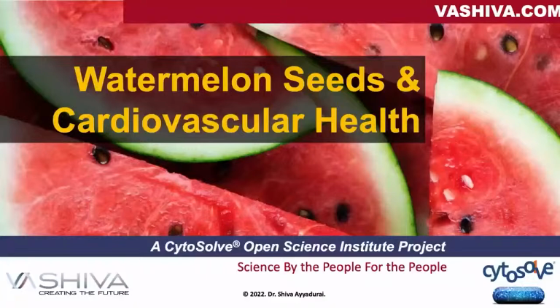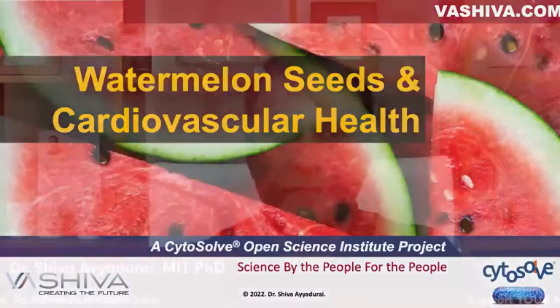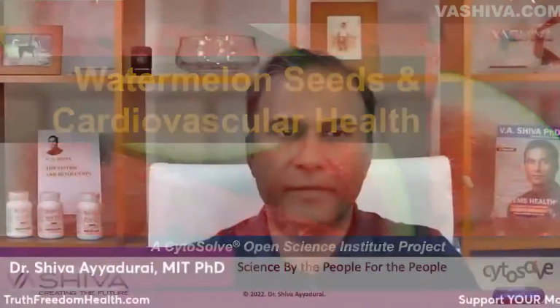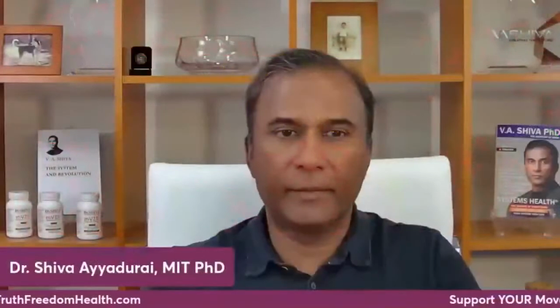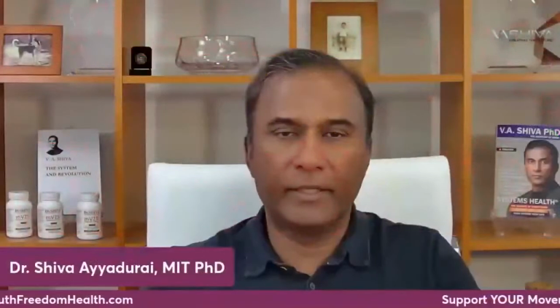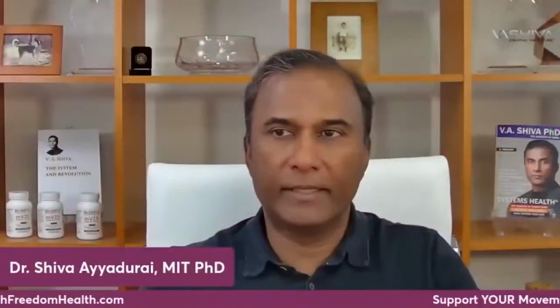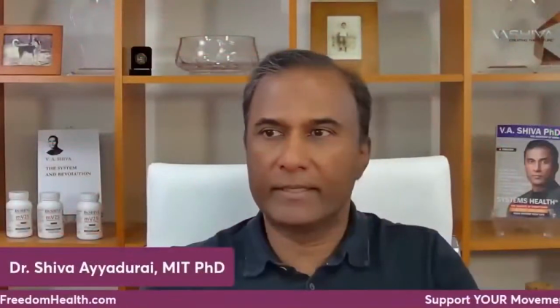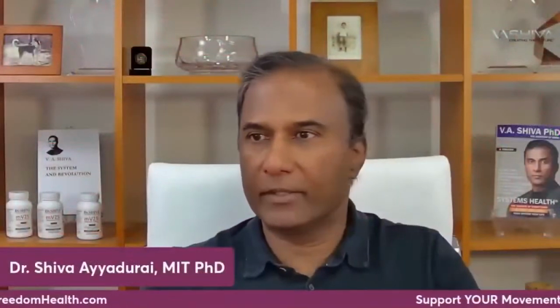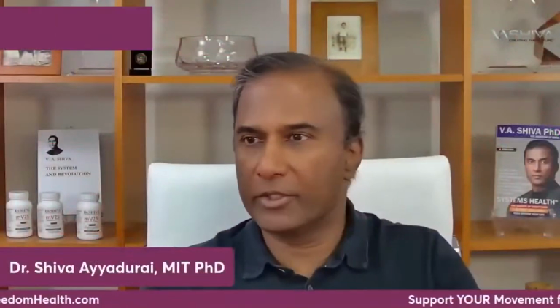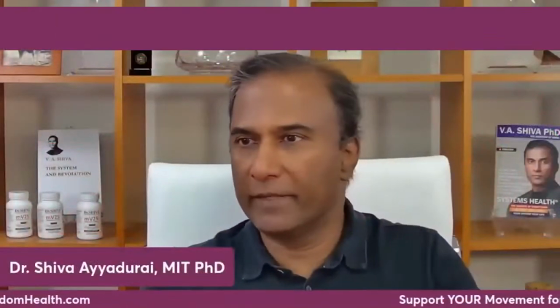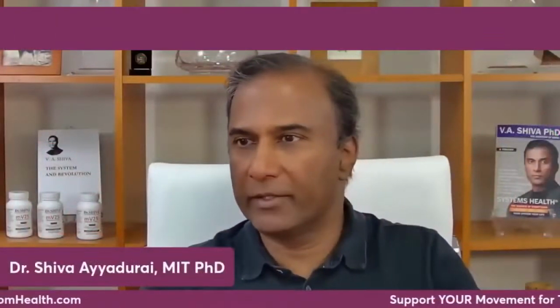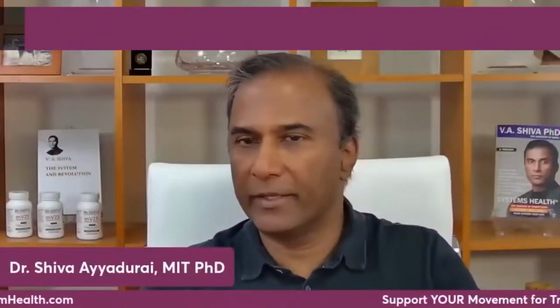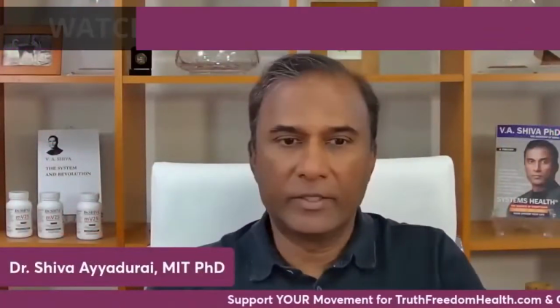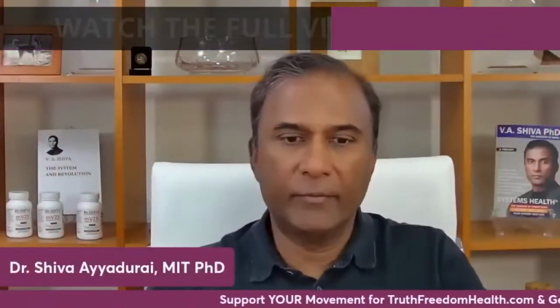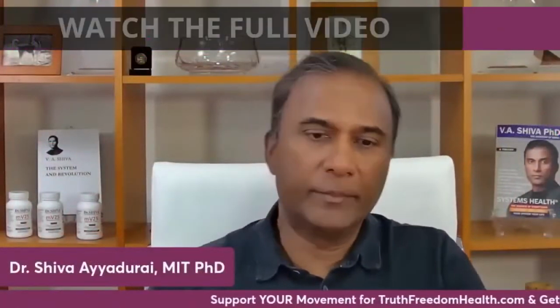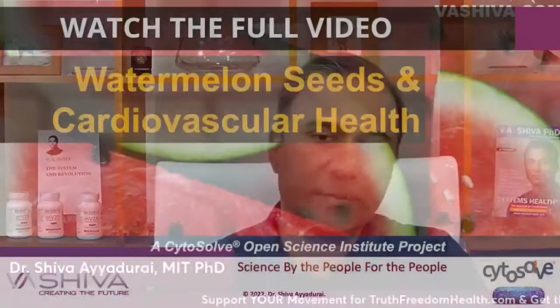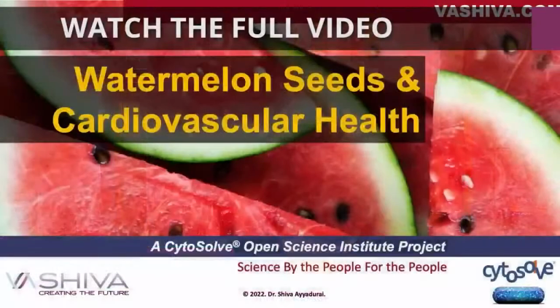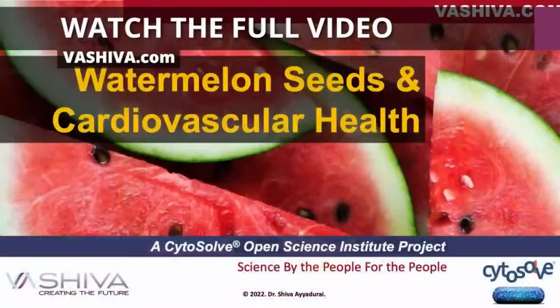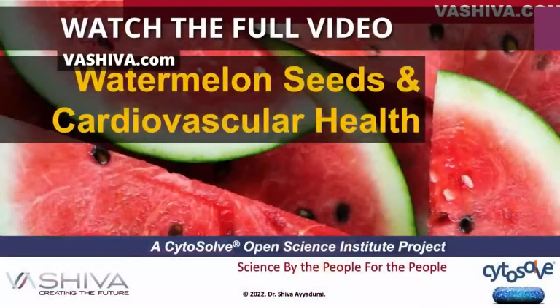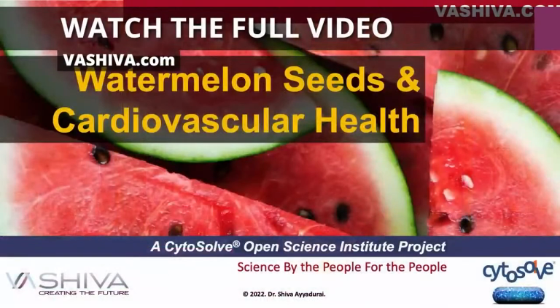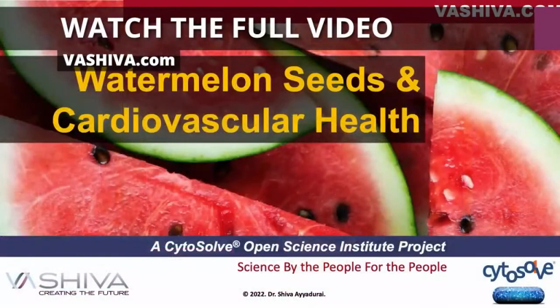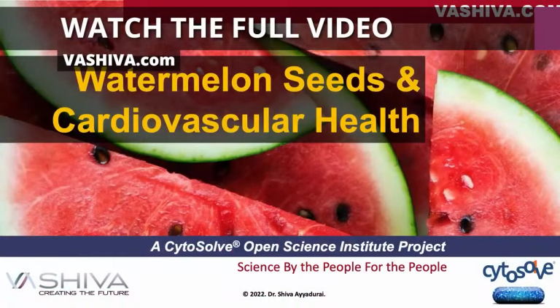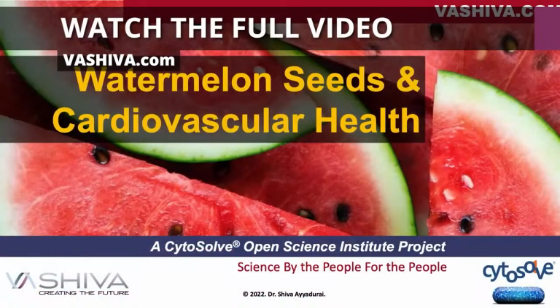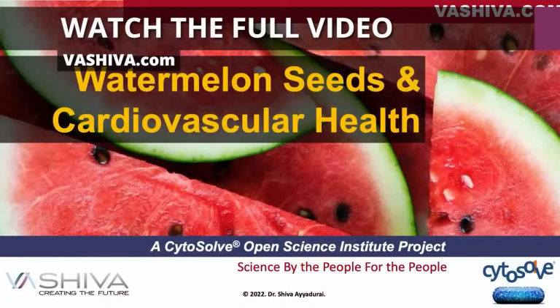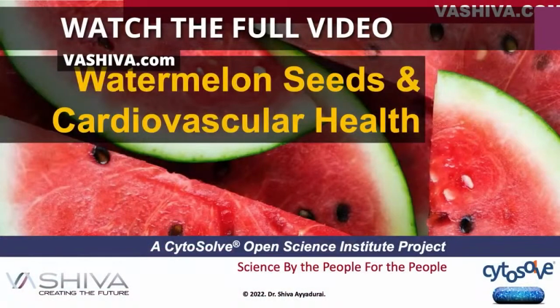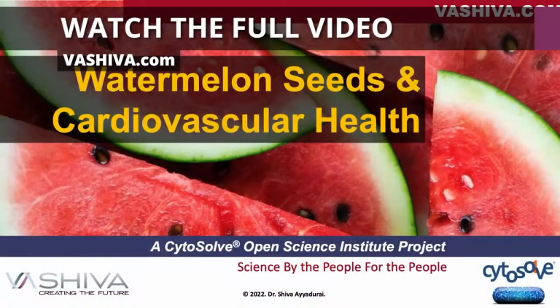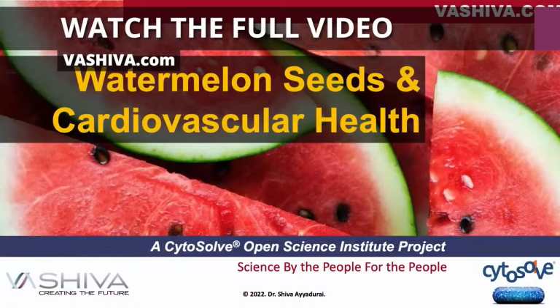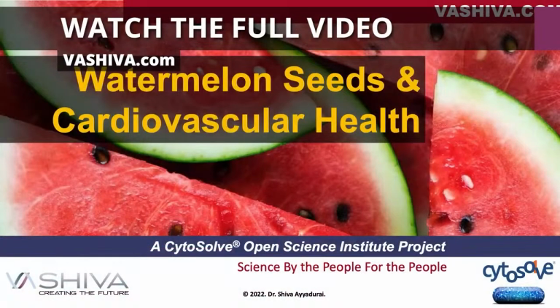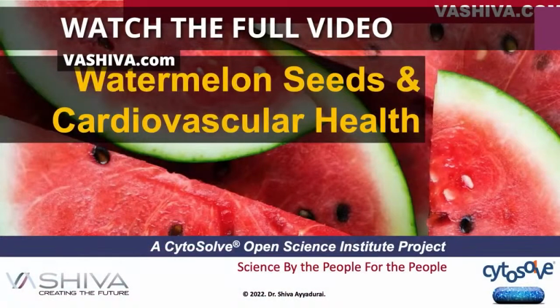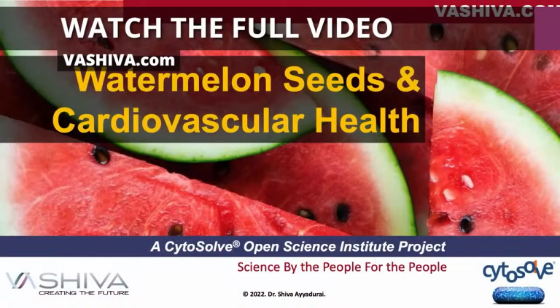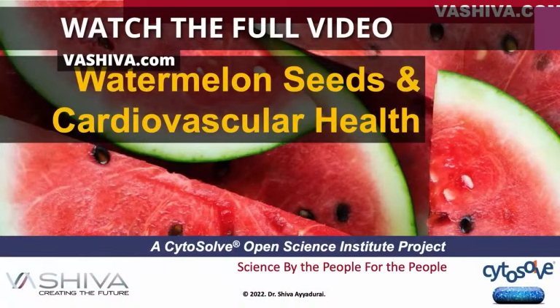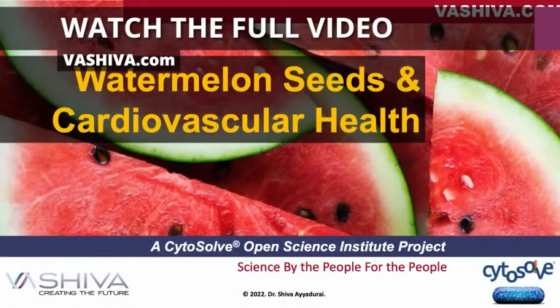Good evening everyone, it's Dr. Shiva Ayadurai. Today we're going to be speaking about watermelon seeds and cardiovascular health.